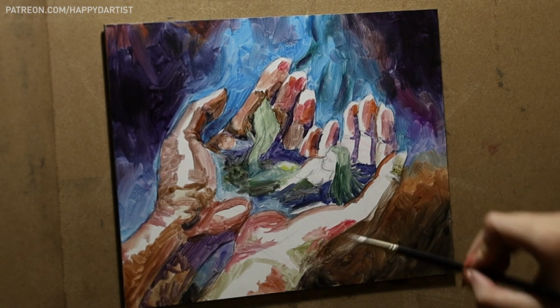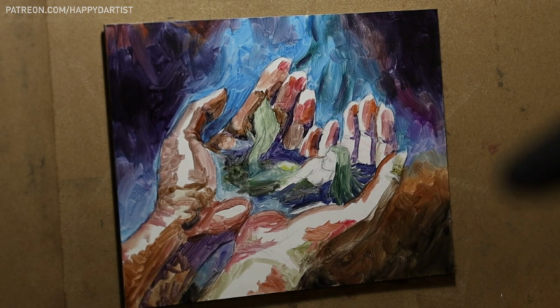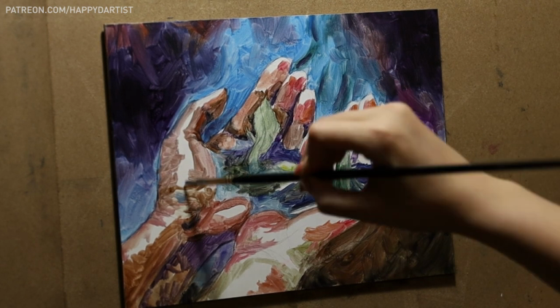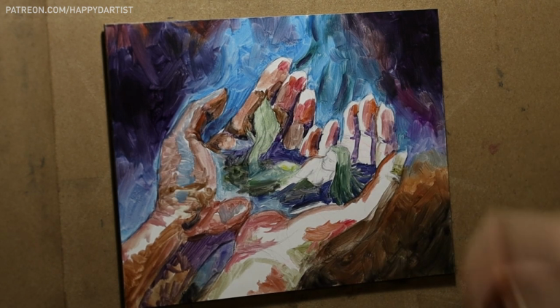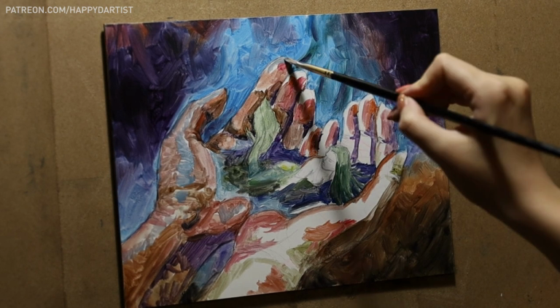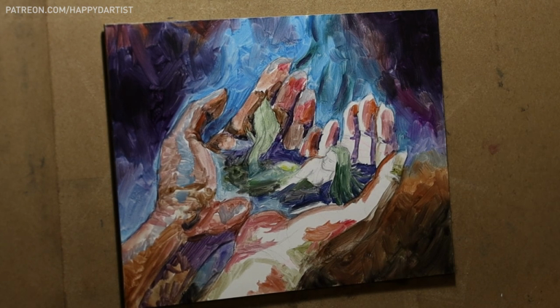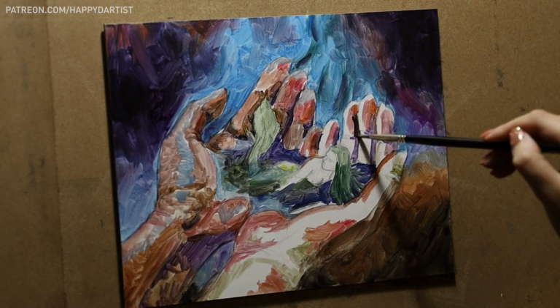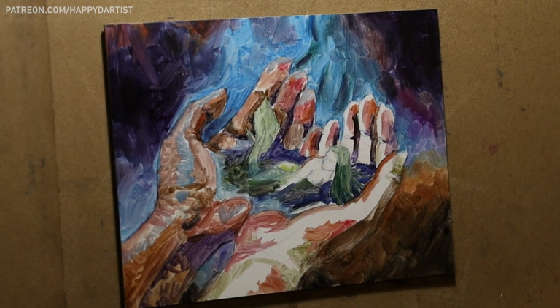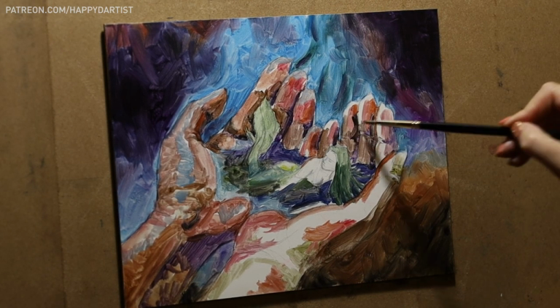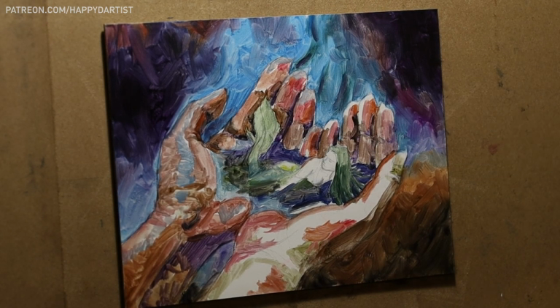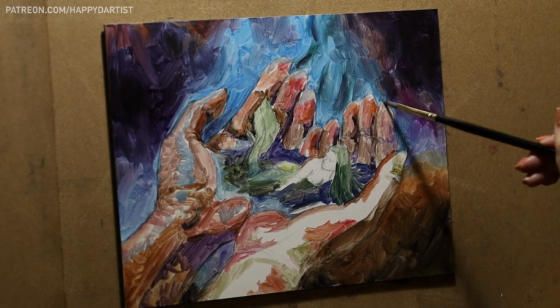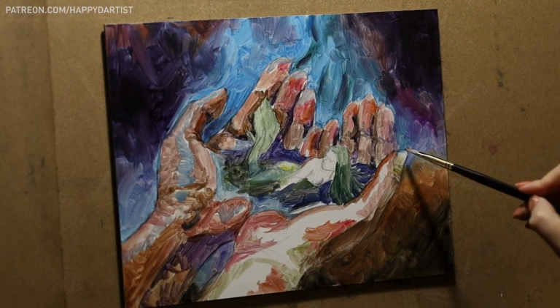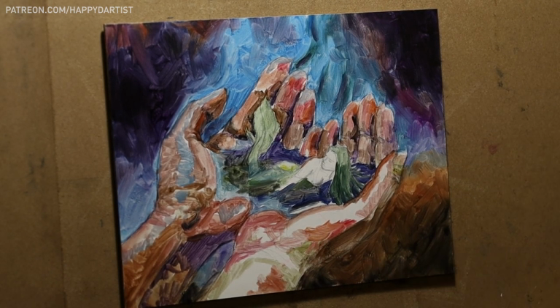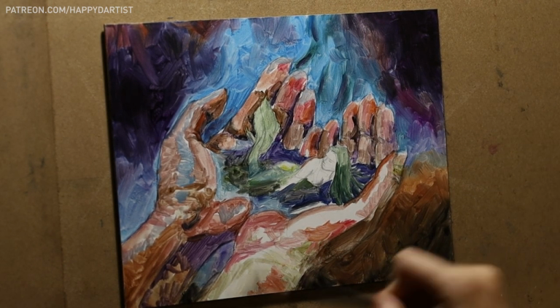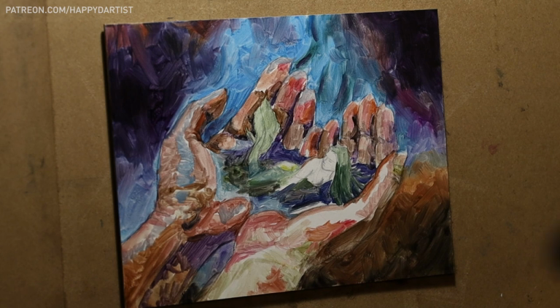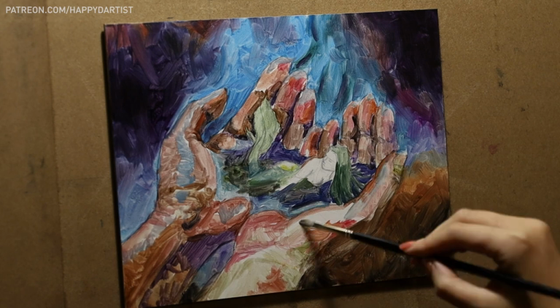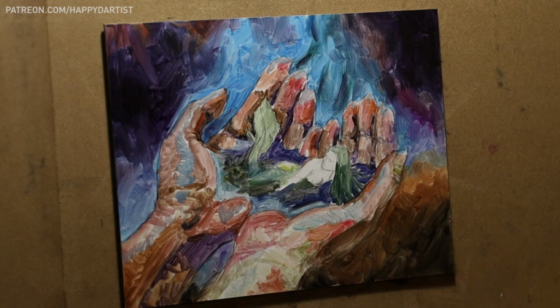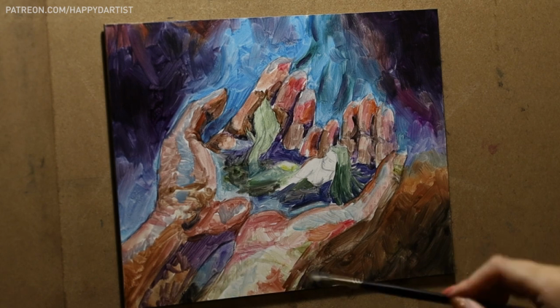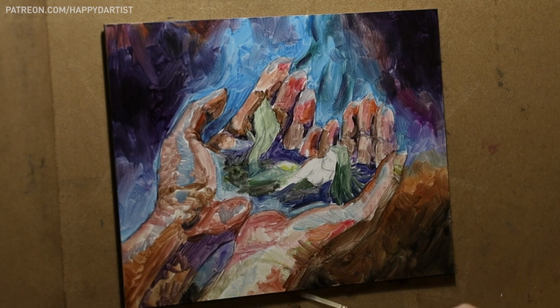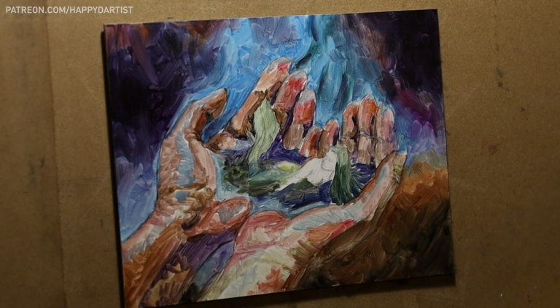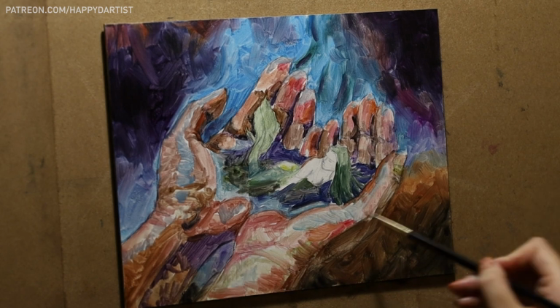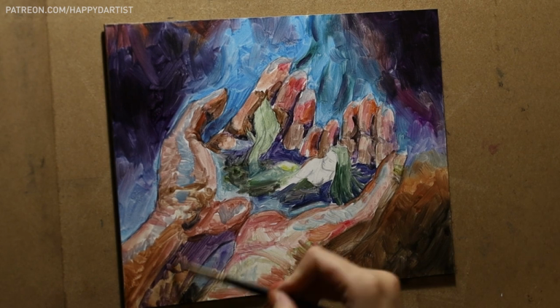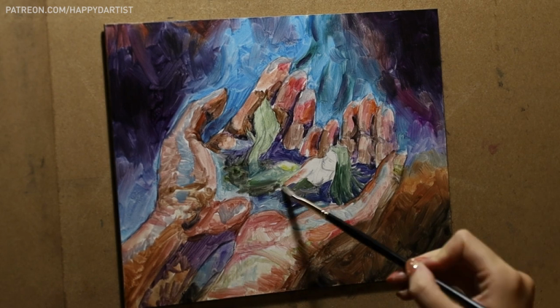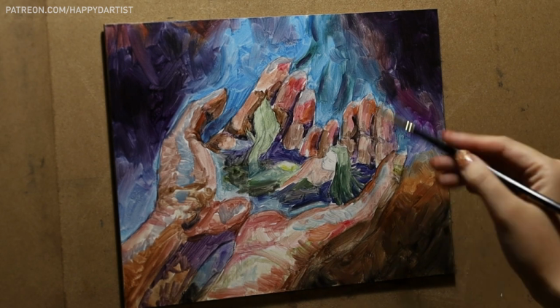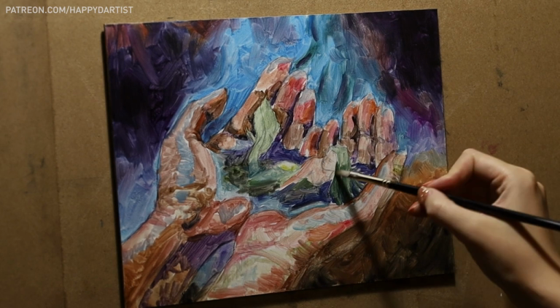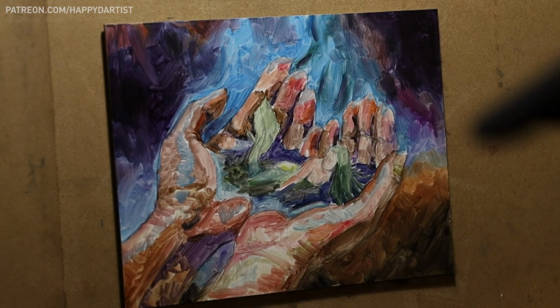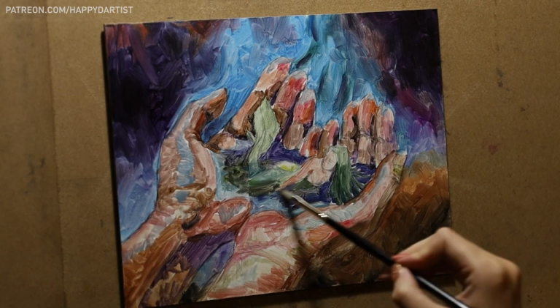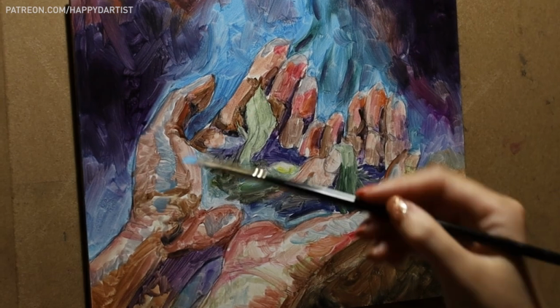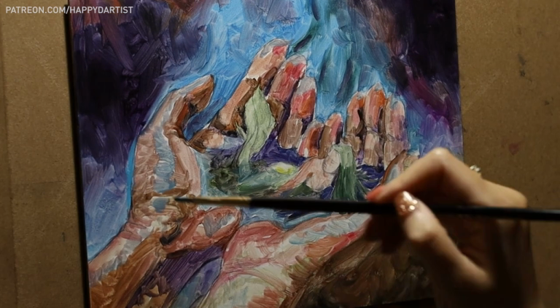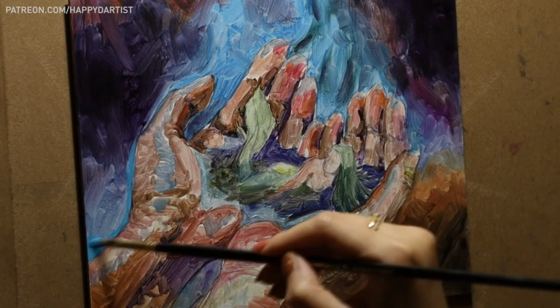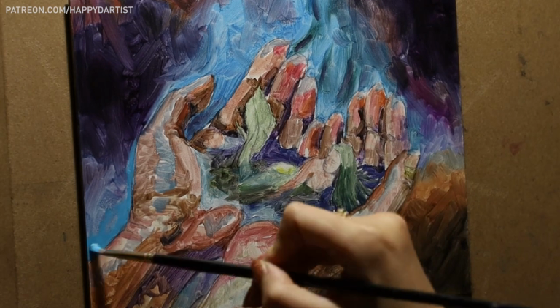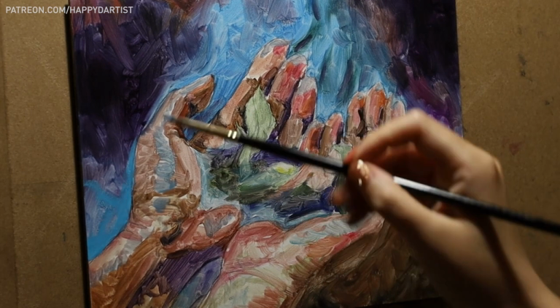The benefit to an ébauche is you can establish your color temperature relationships ahead of time without worrying about rendering details yet.